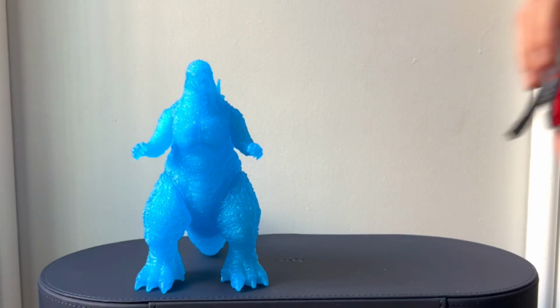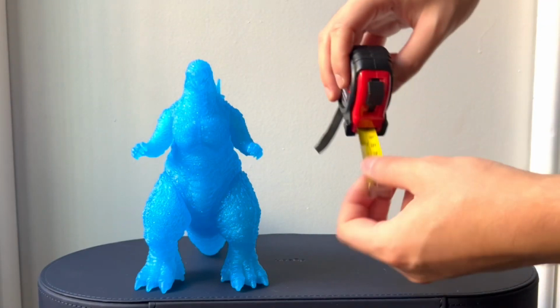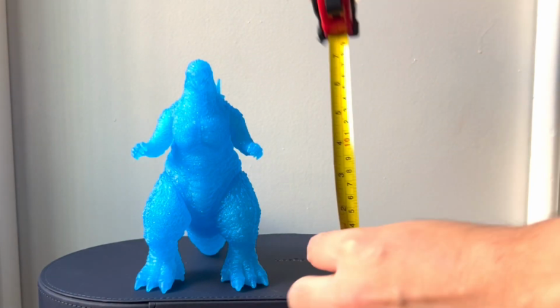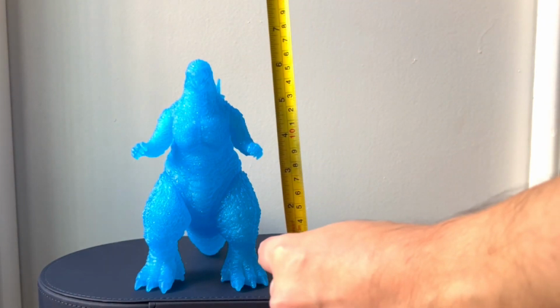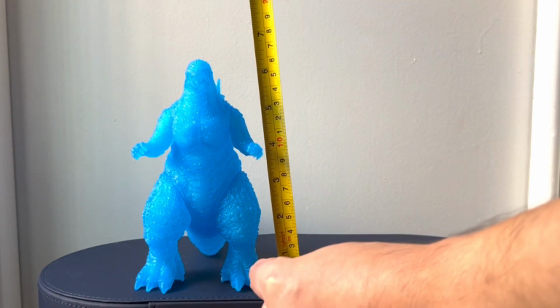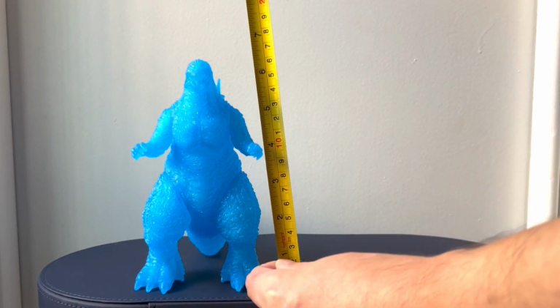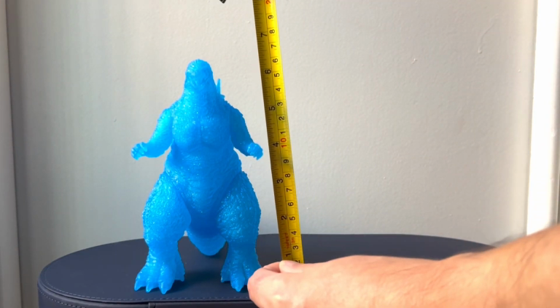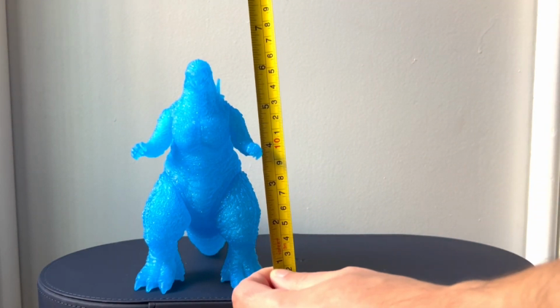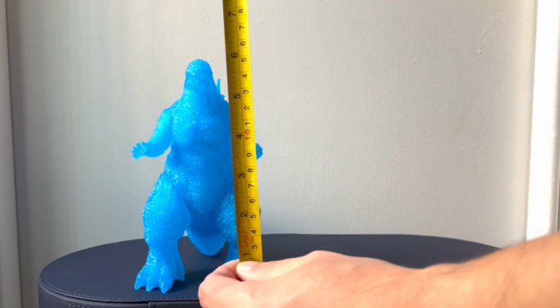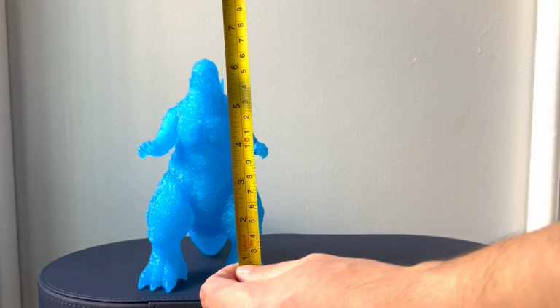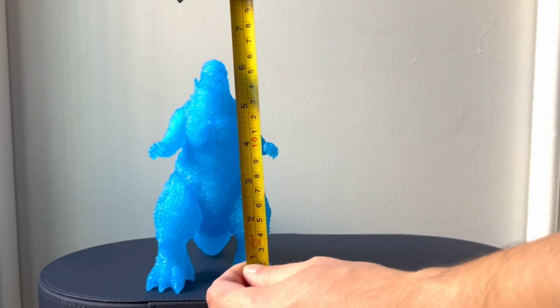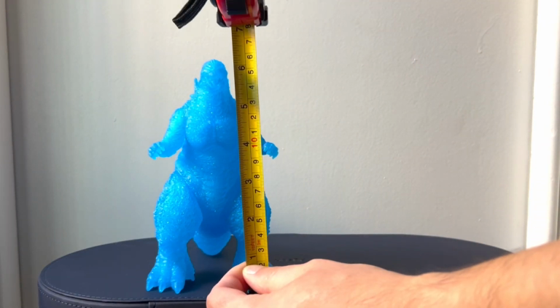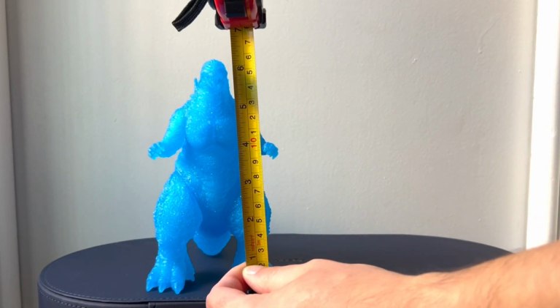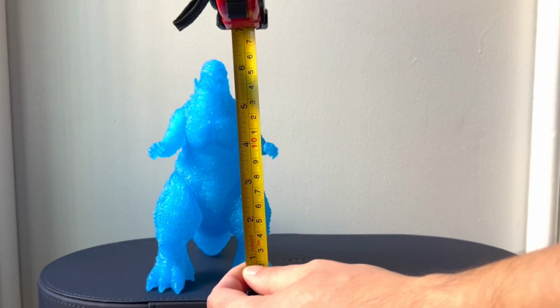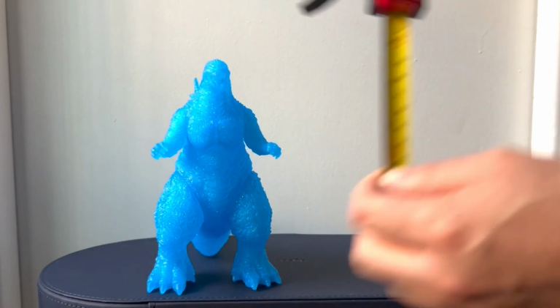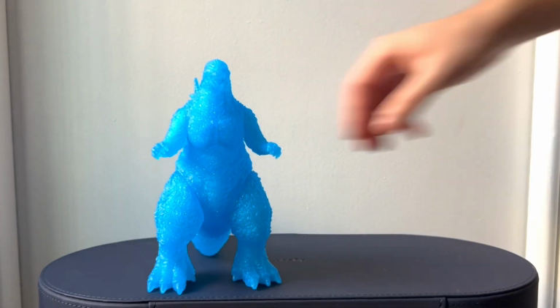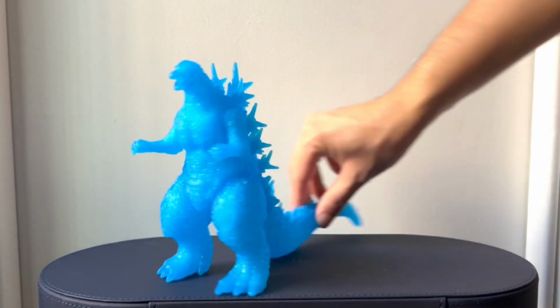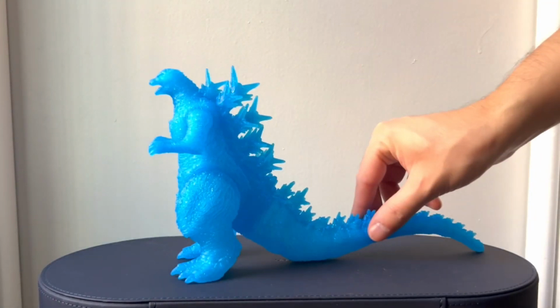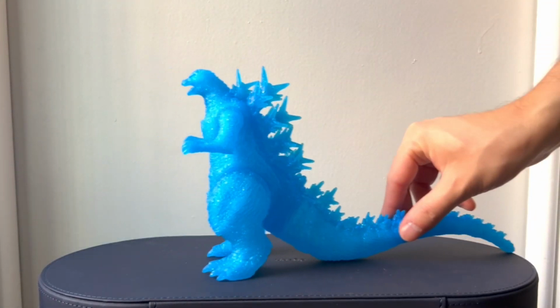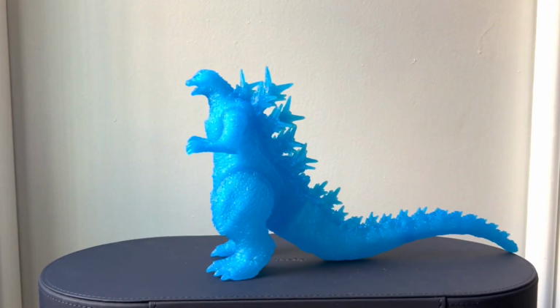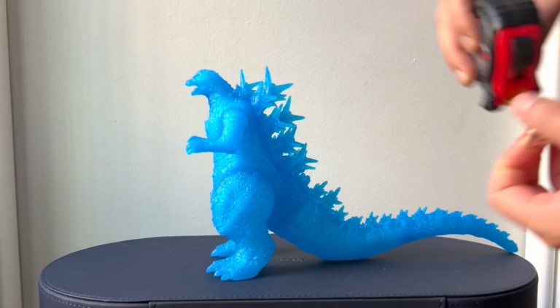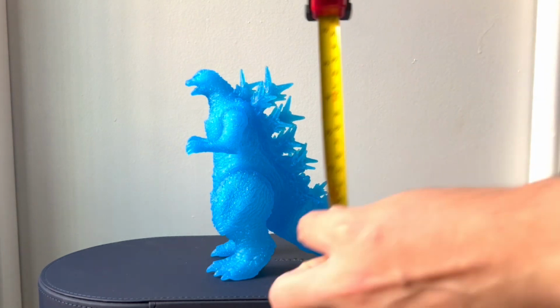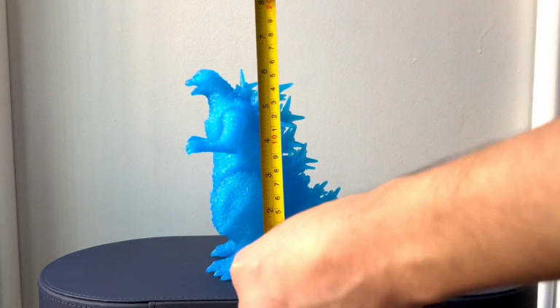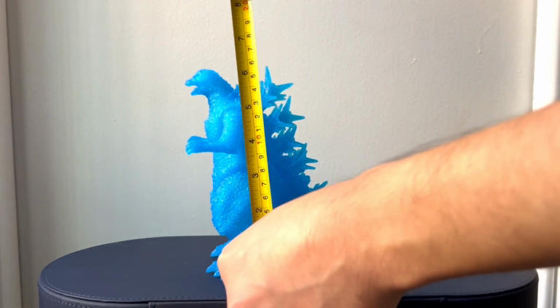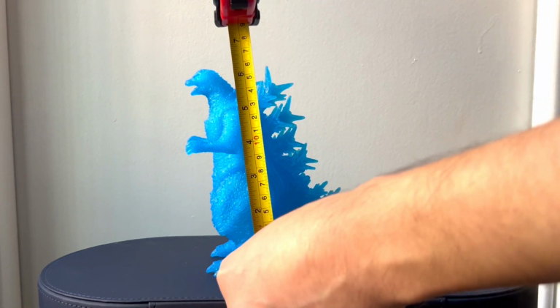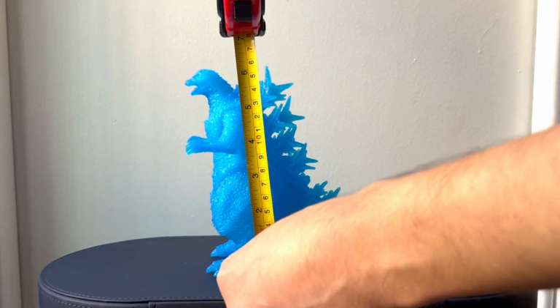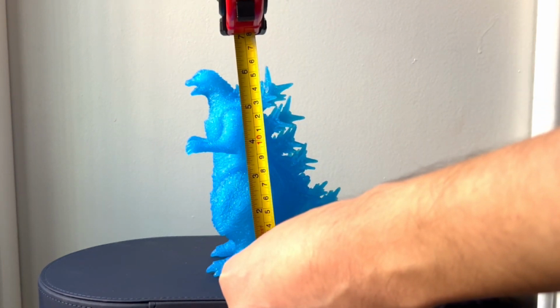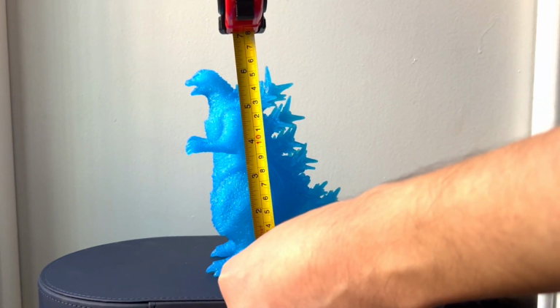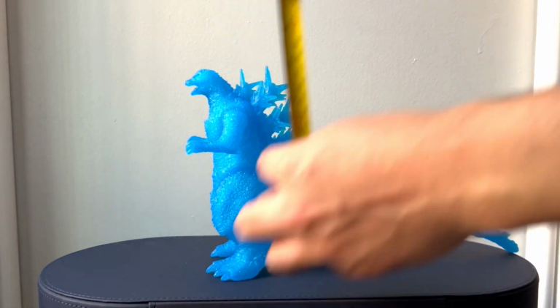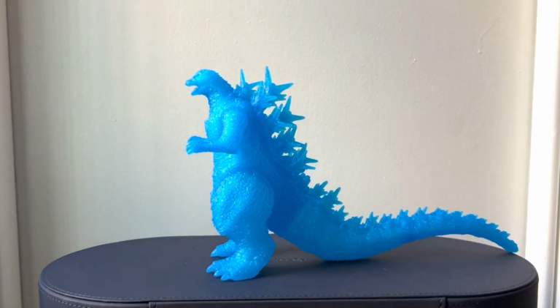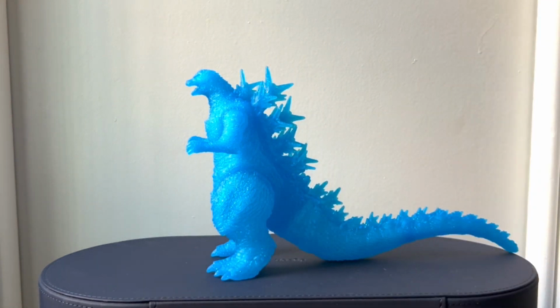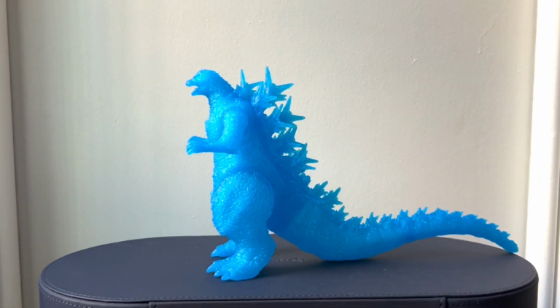True to the Movie Monster Series, this figure comes in at six inches tall, and this is what it looks like next to some of my other figures in my collection.